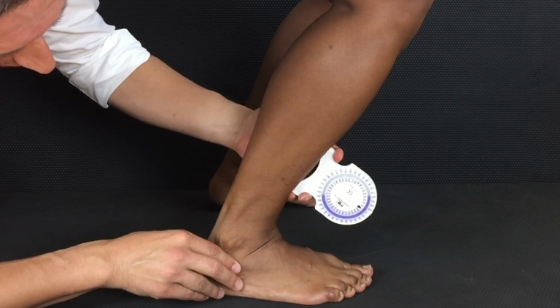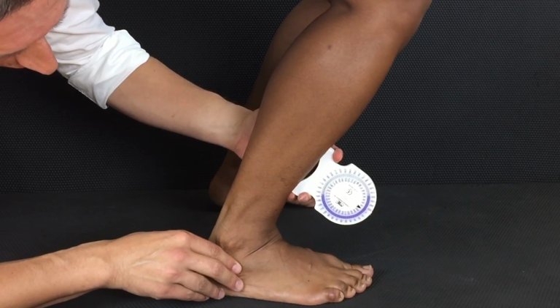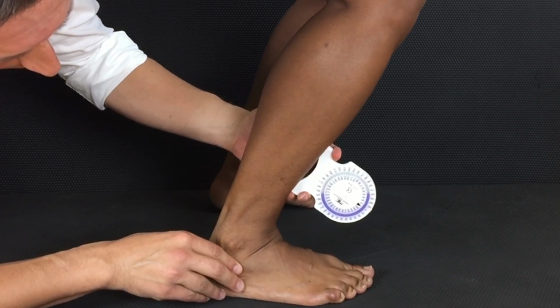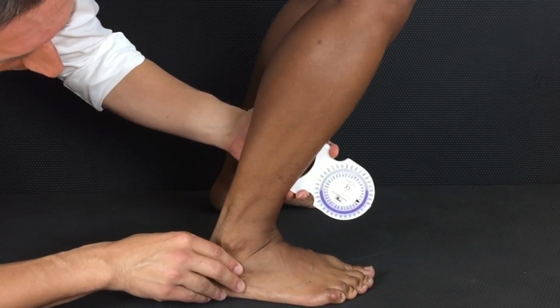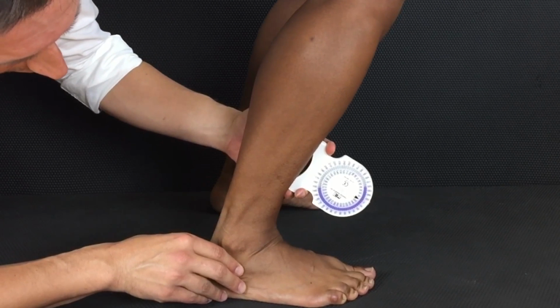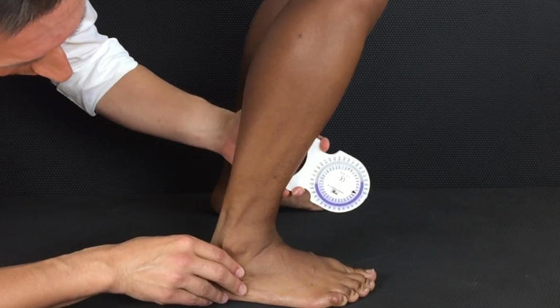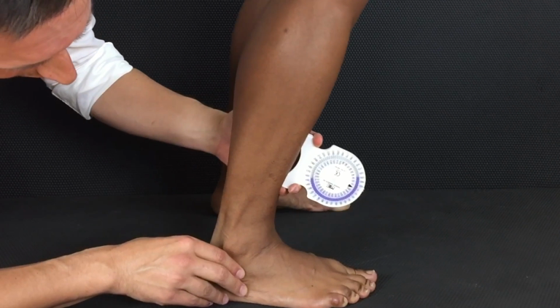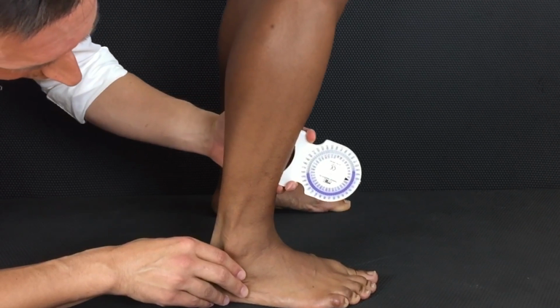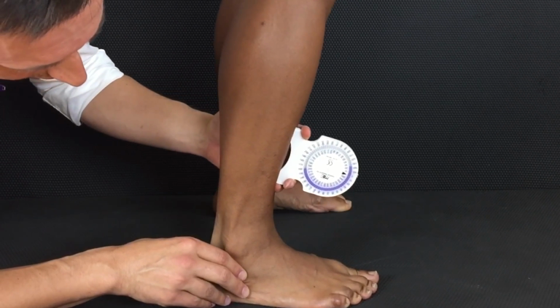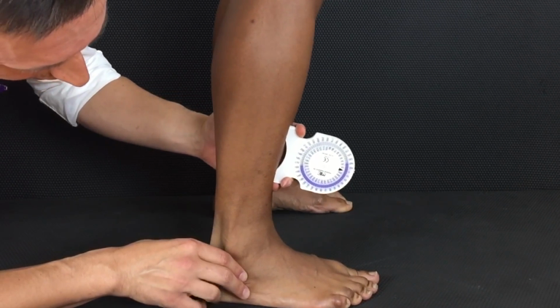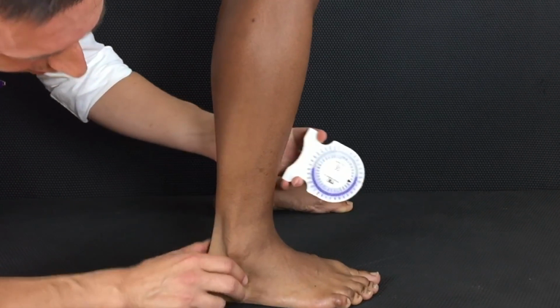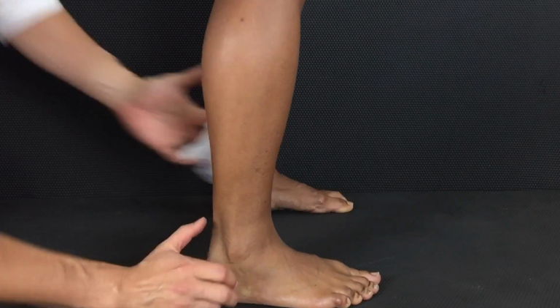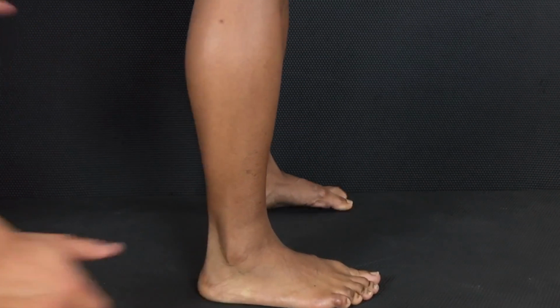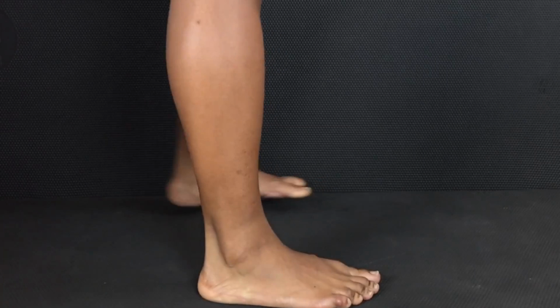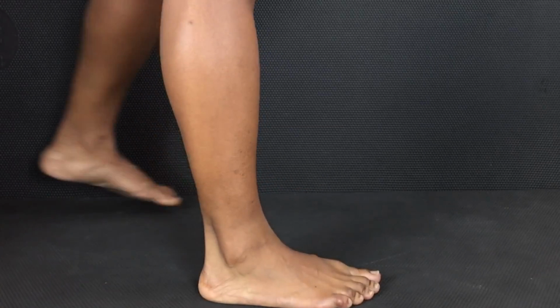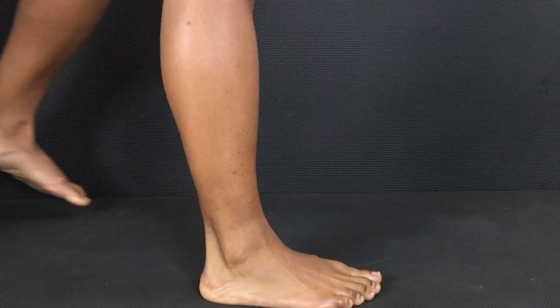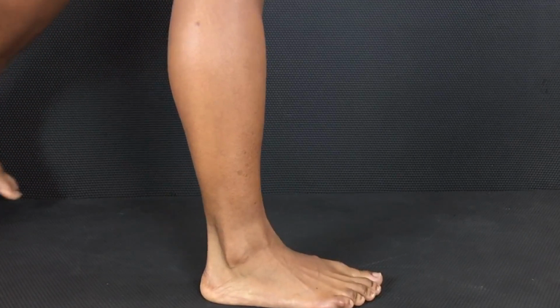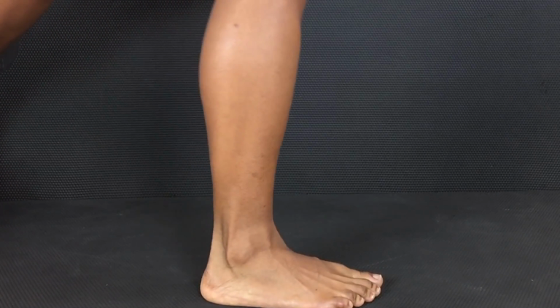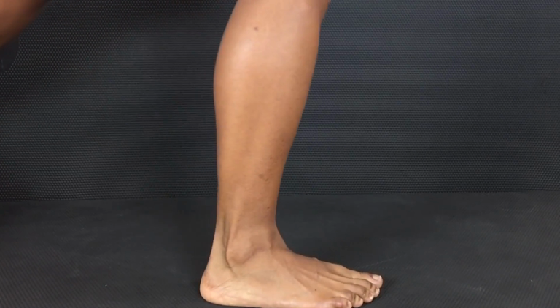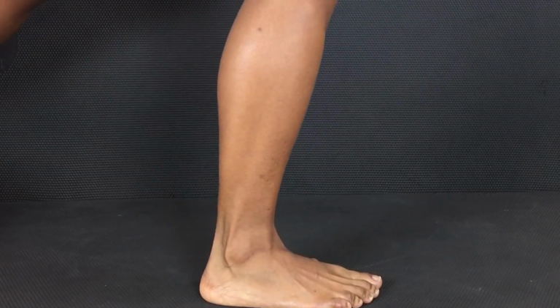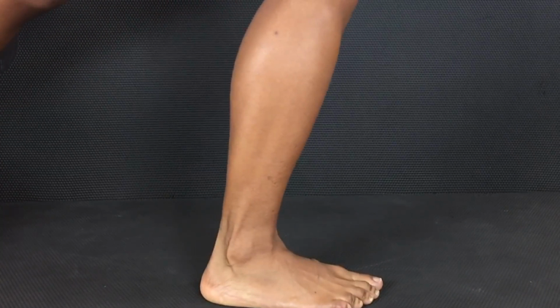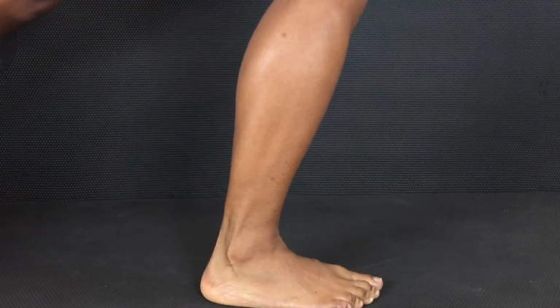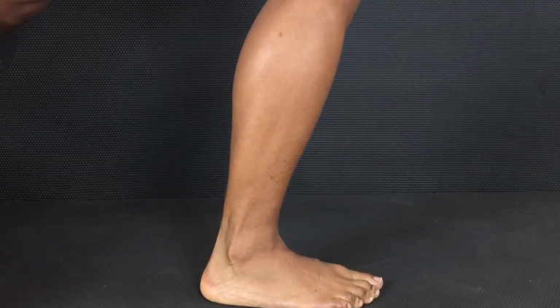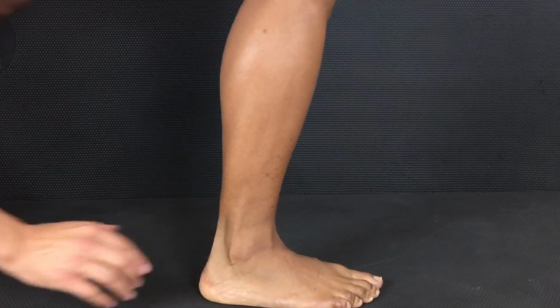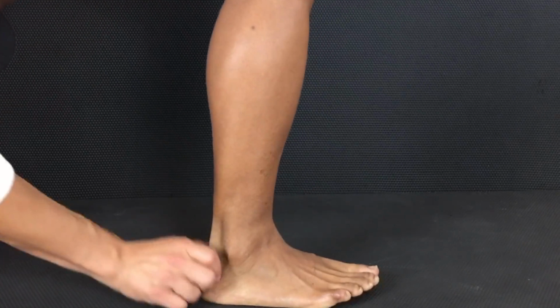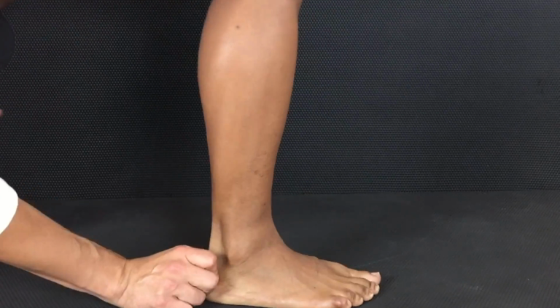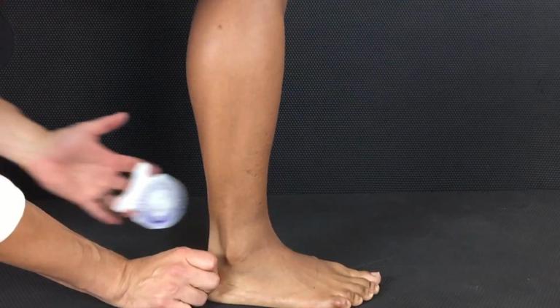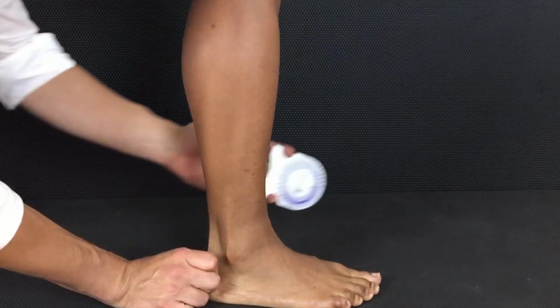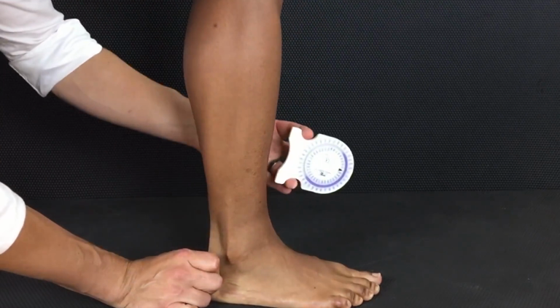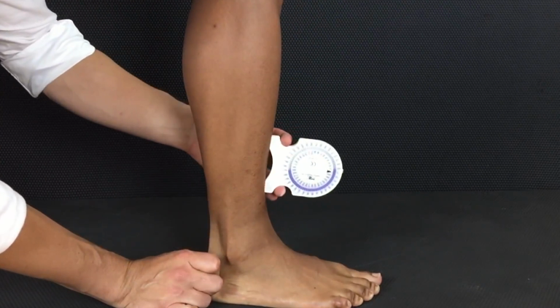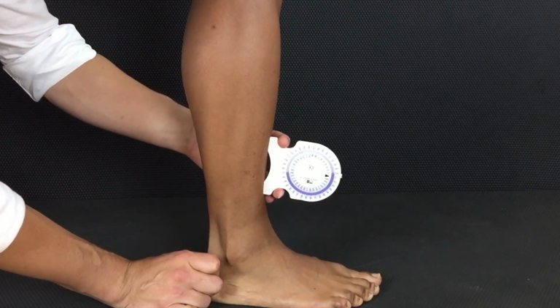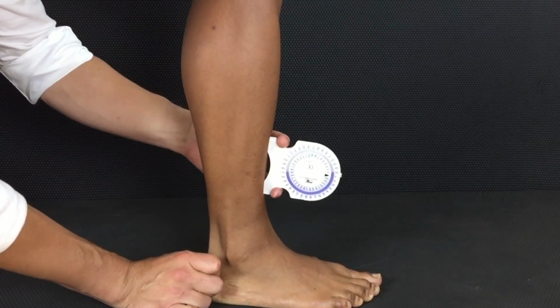You can also have the patient do this test in a lunge. It depends on the context with which you want to apply this measure.